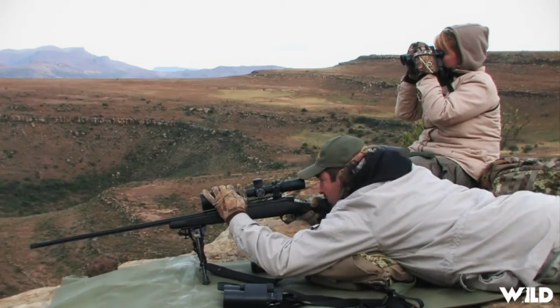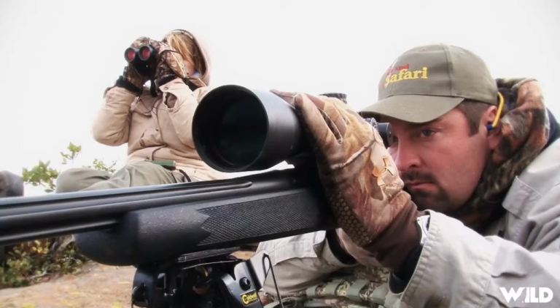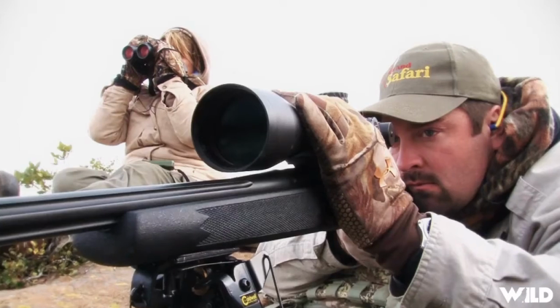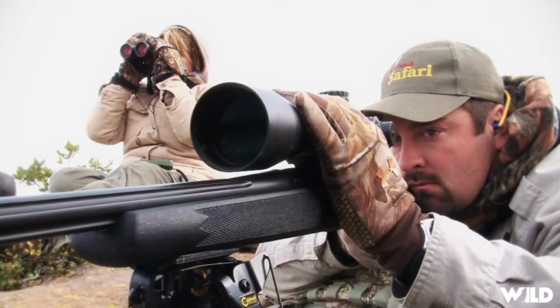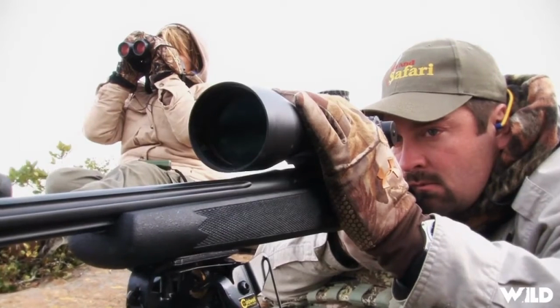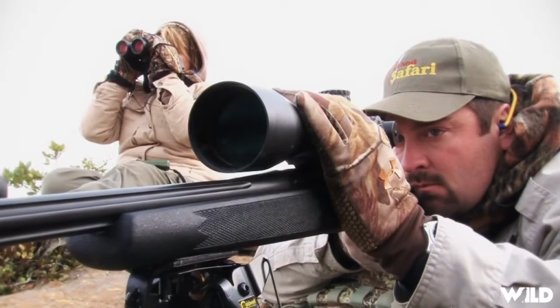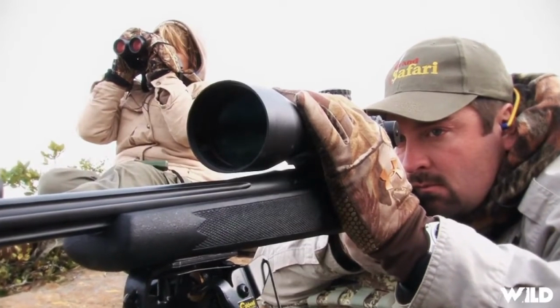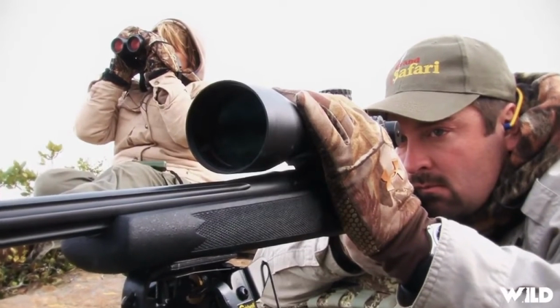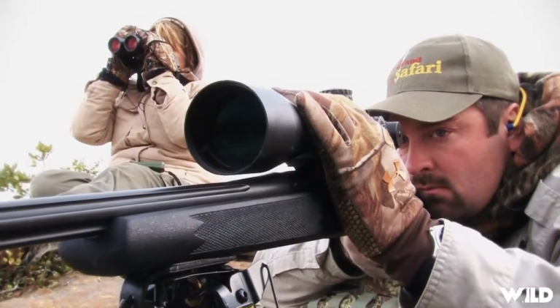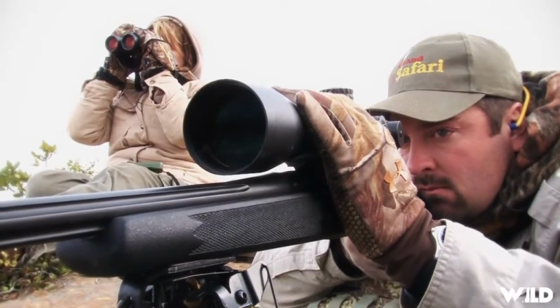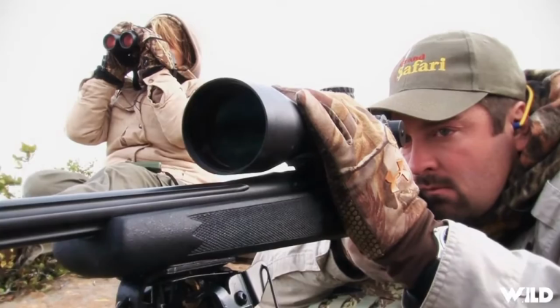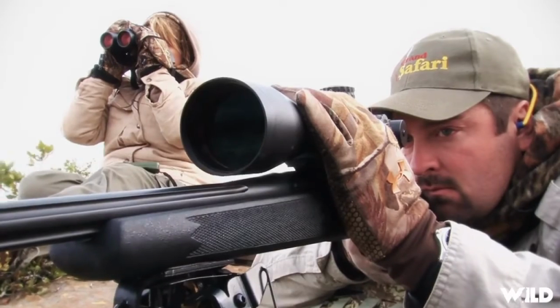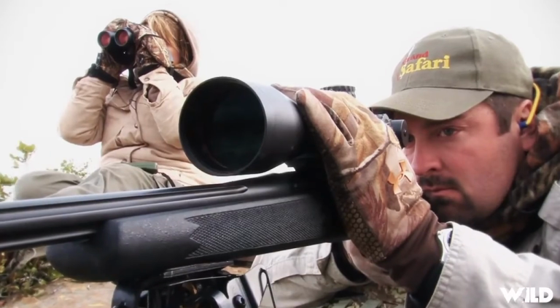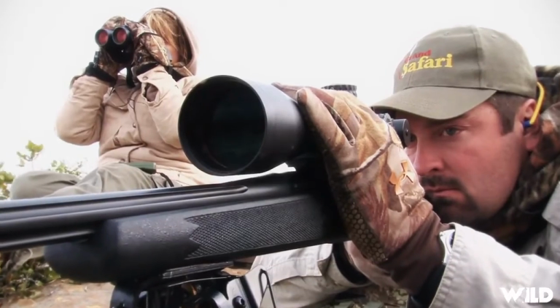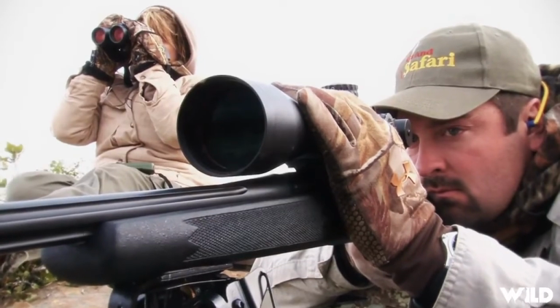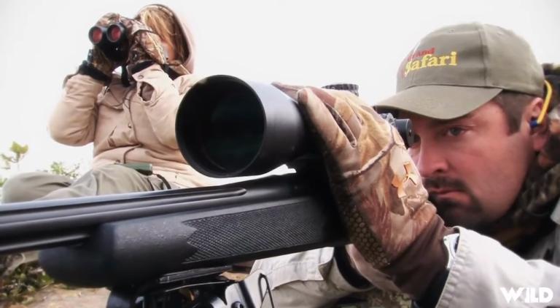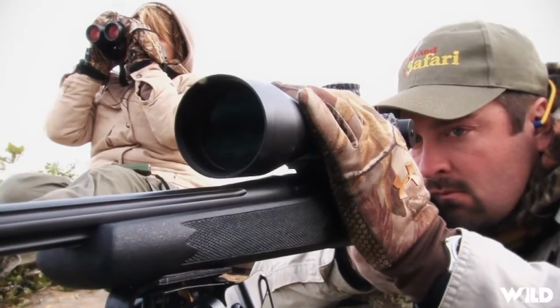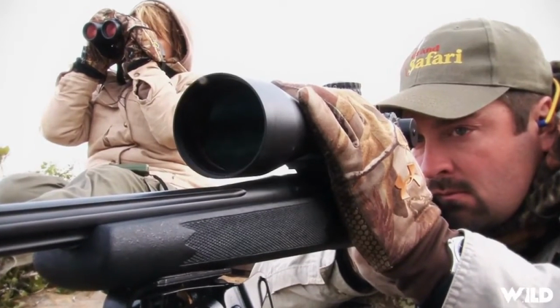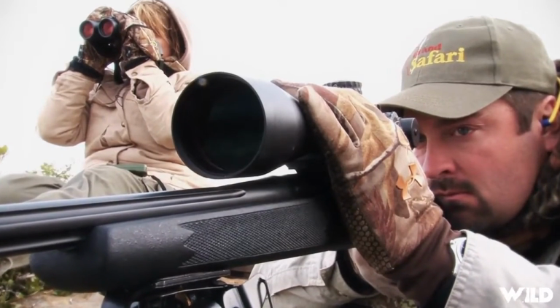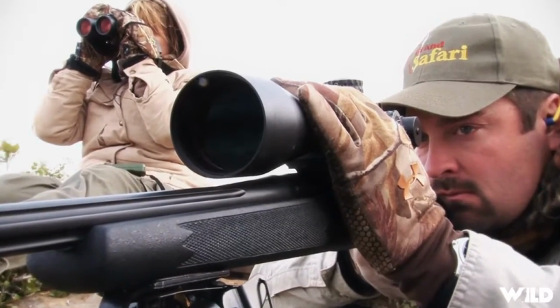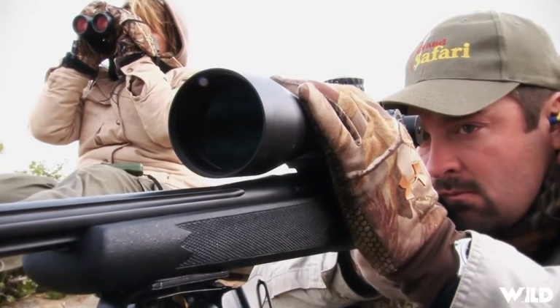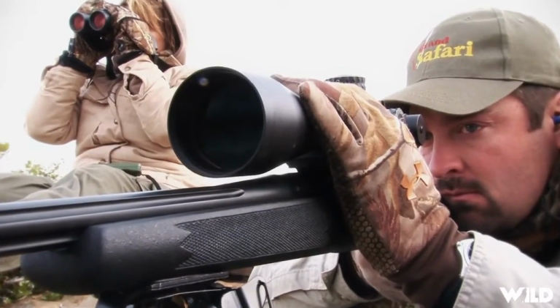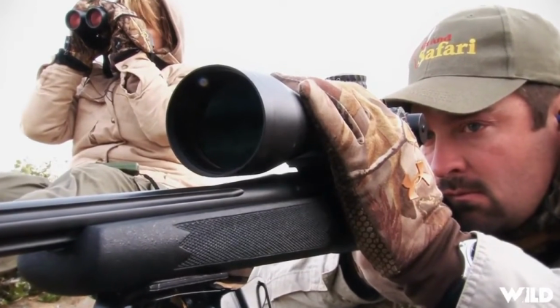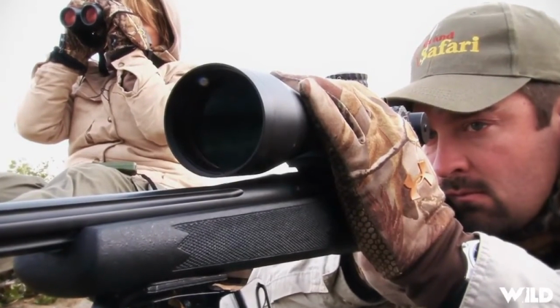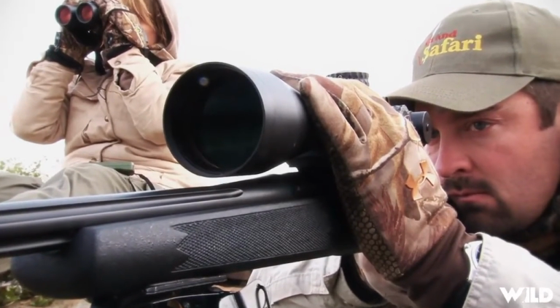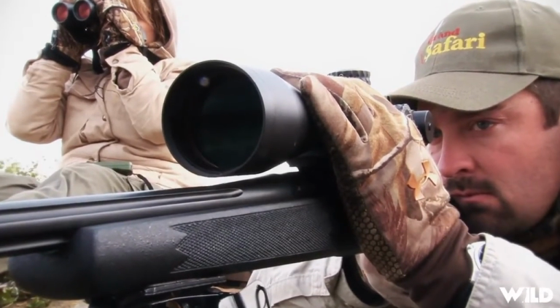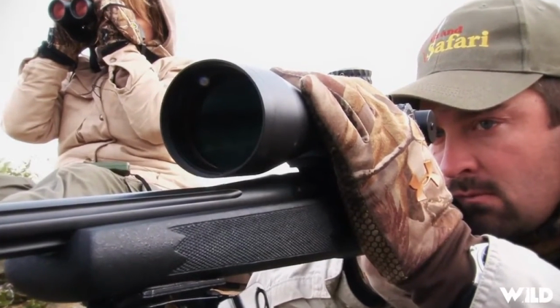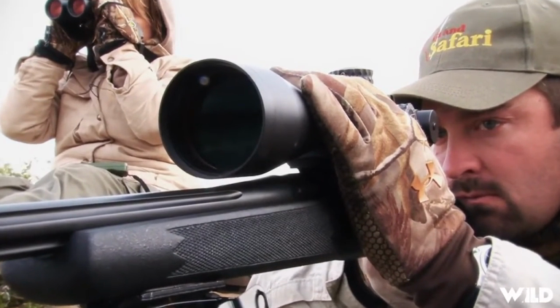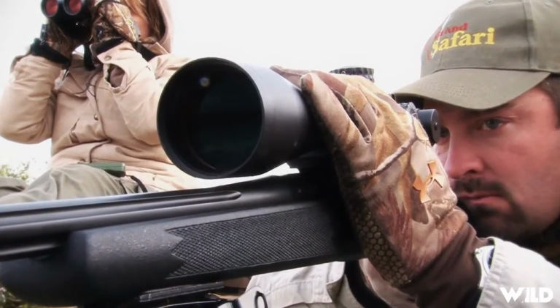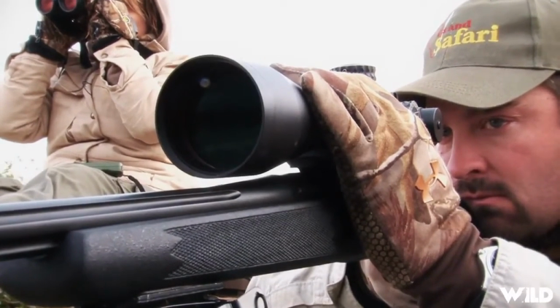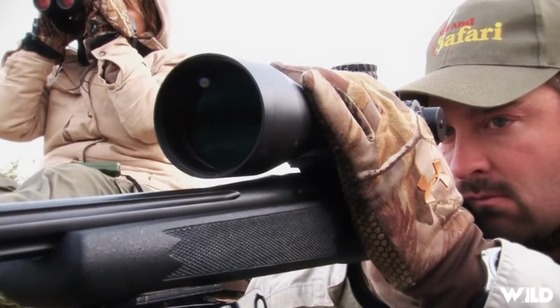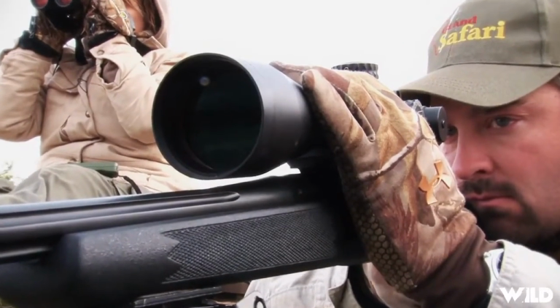On this hunt I took the 338 EOL Magnum topped with a Nightforce NP1 quarter-minute click scope.